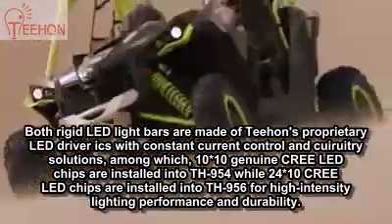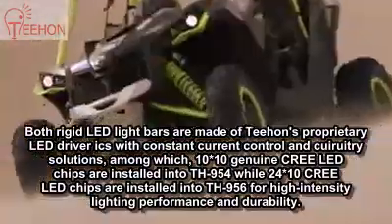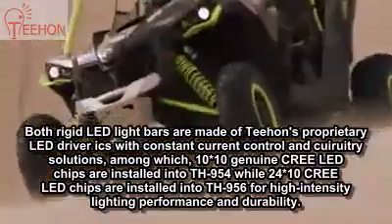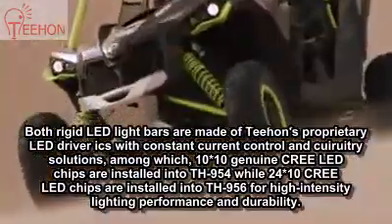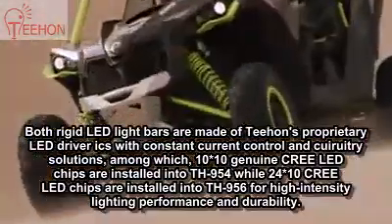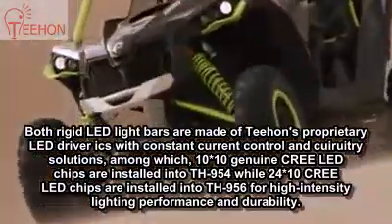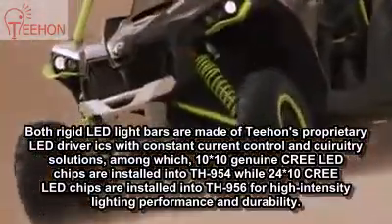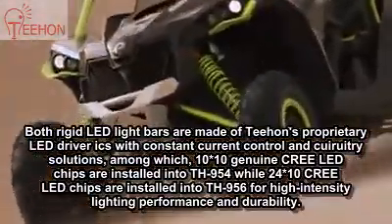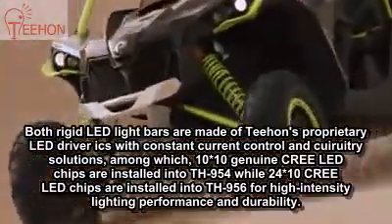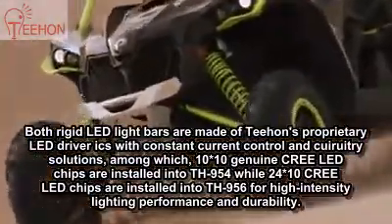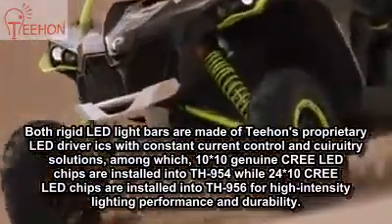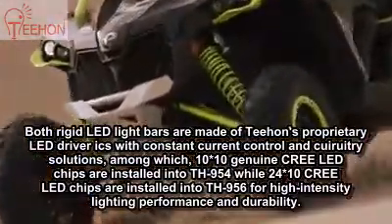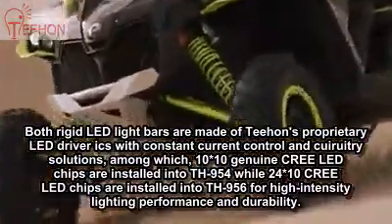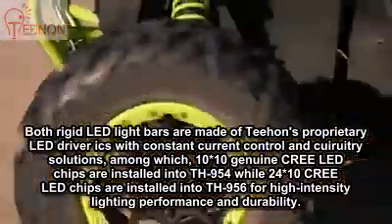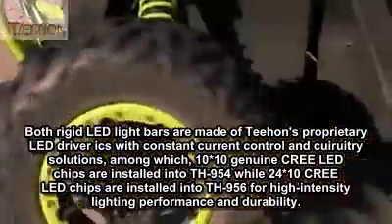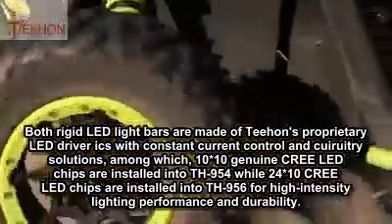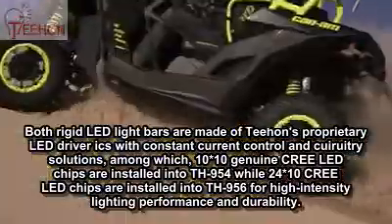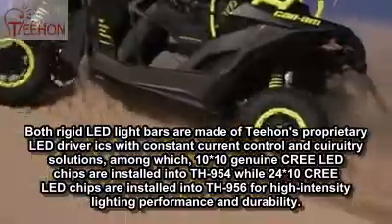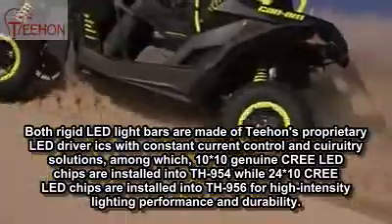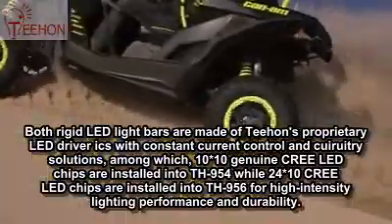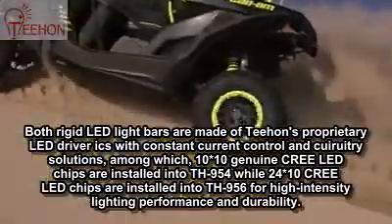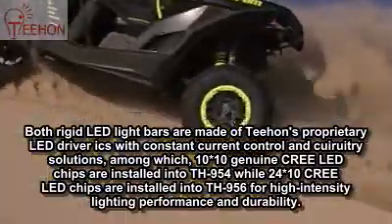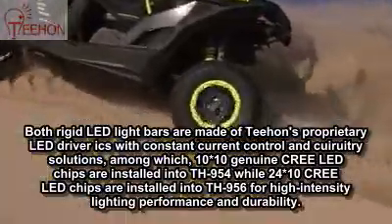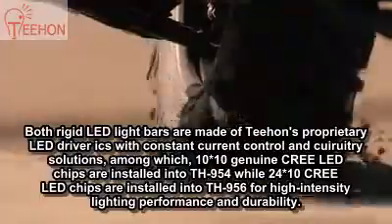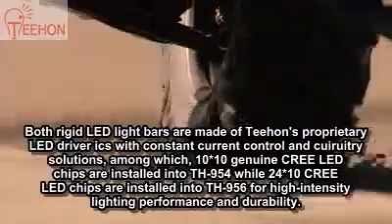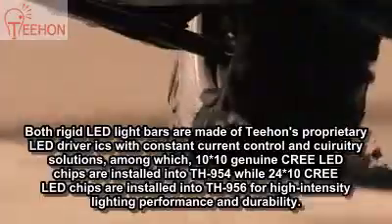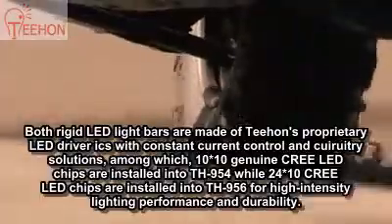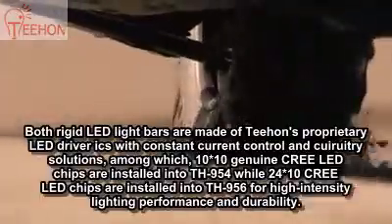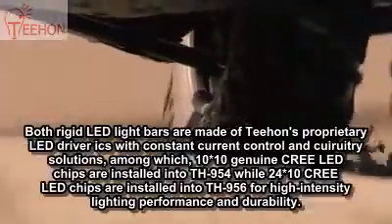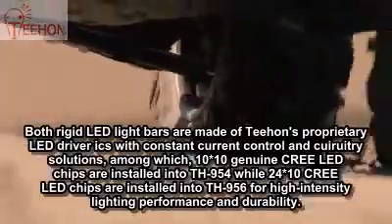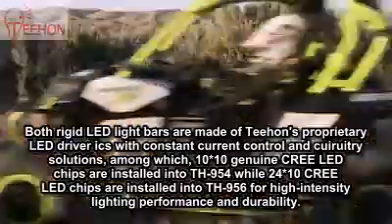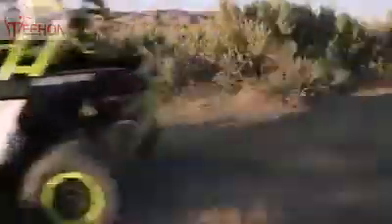Connecting the XDS to the terrain are a set of 20-inch tires, providing ultimate traction in a lightweight package.